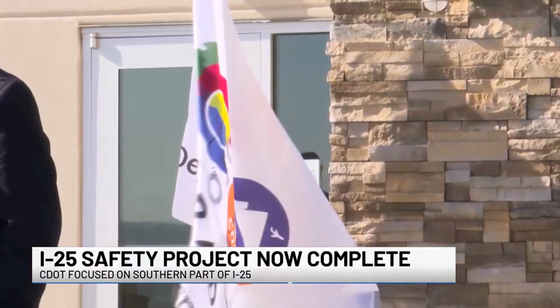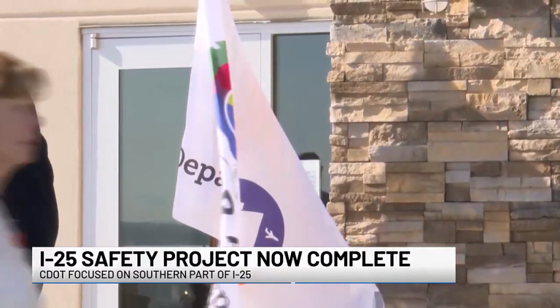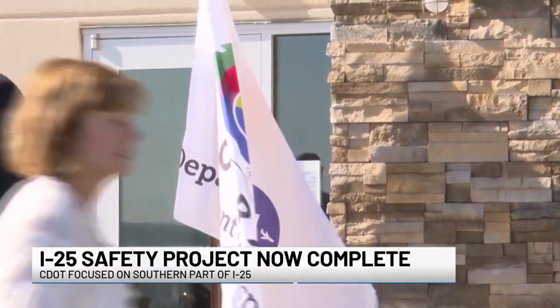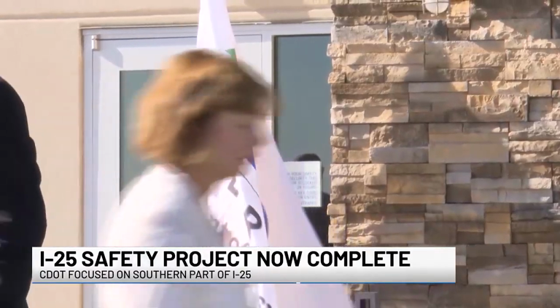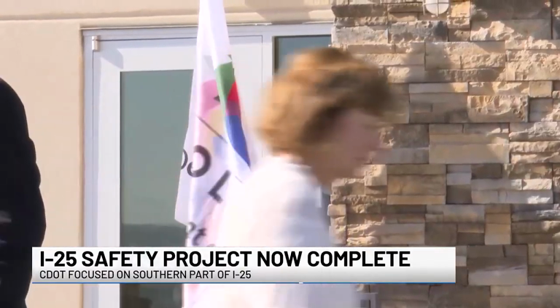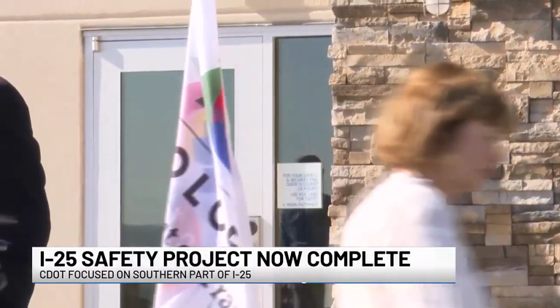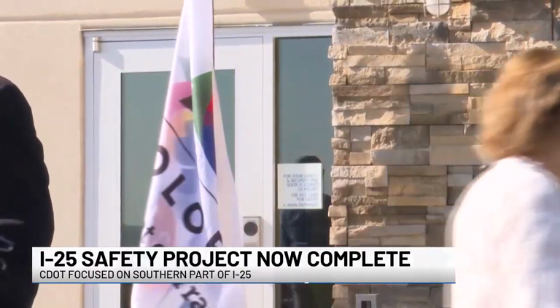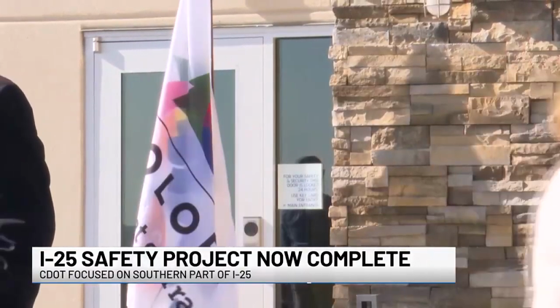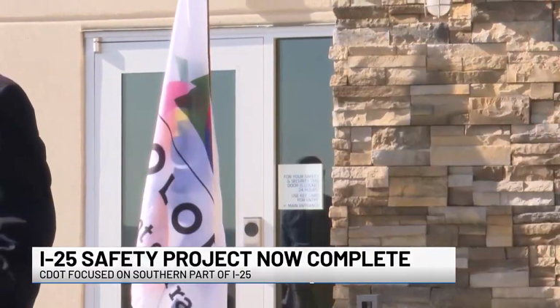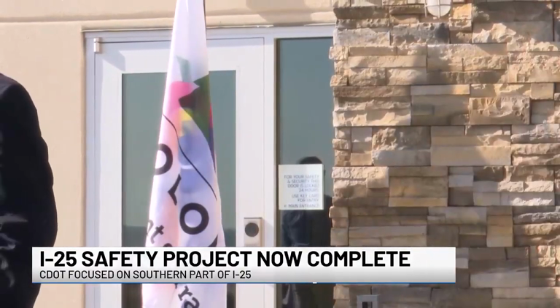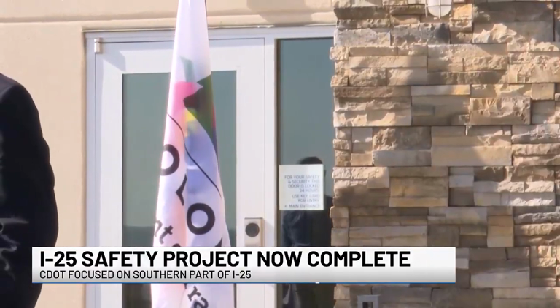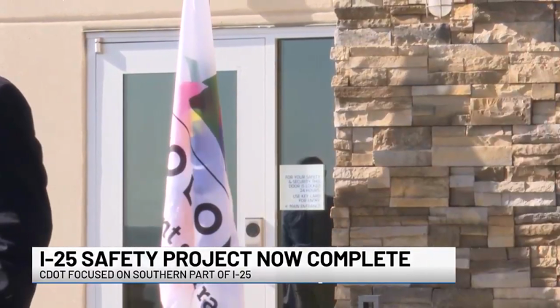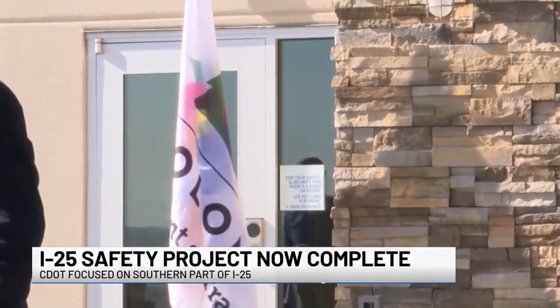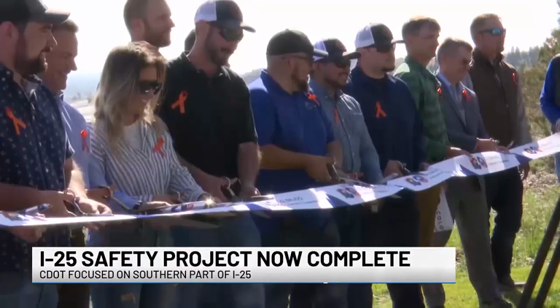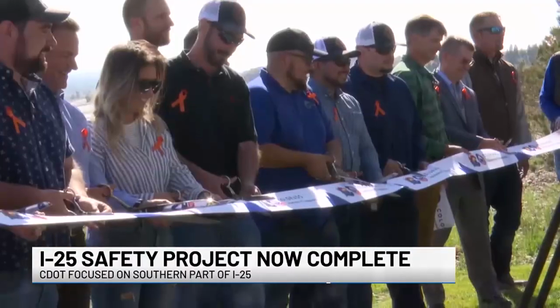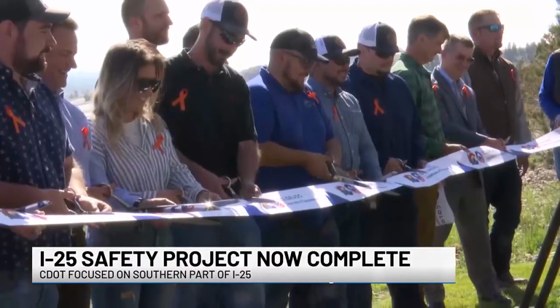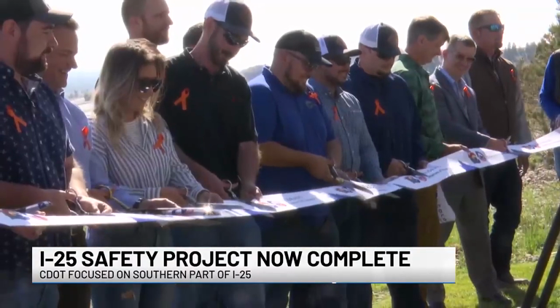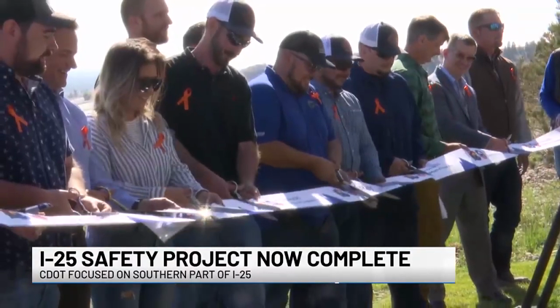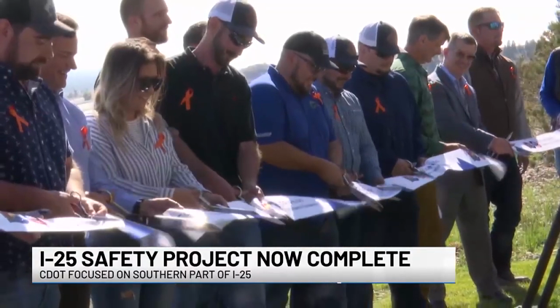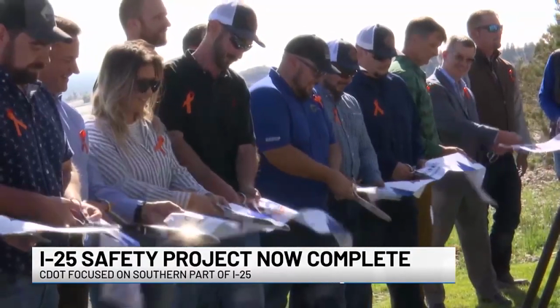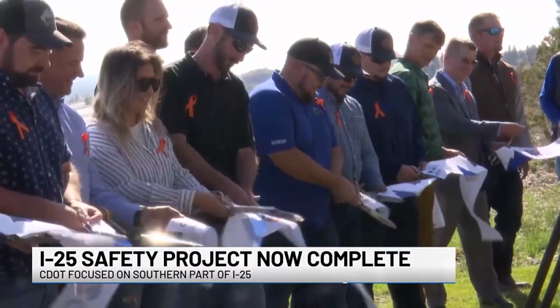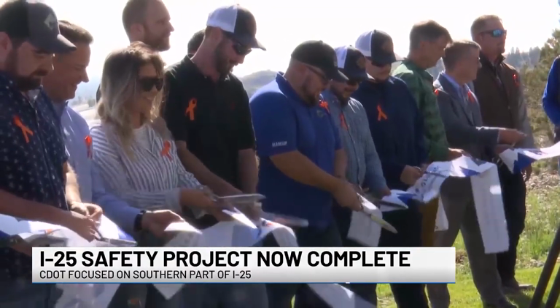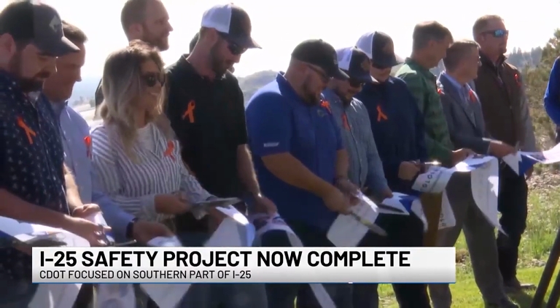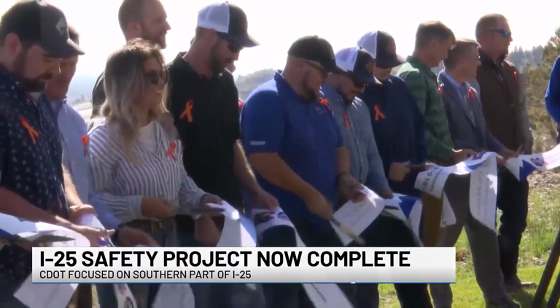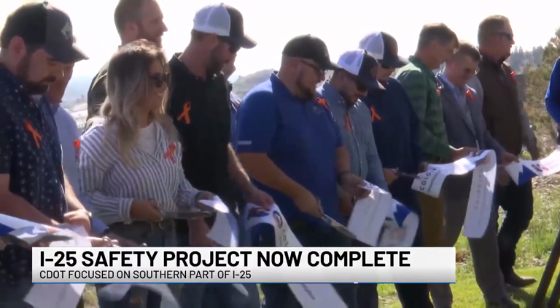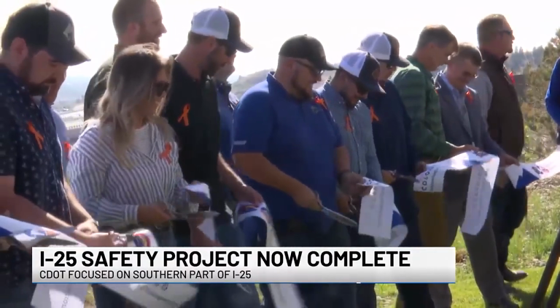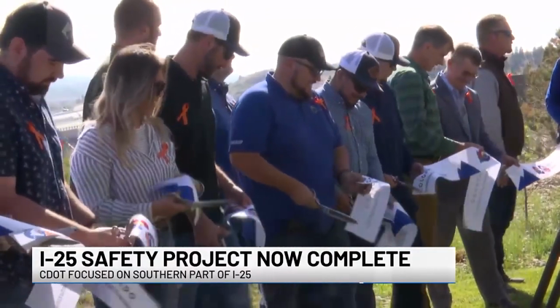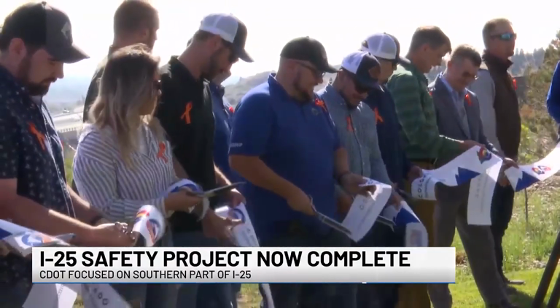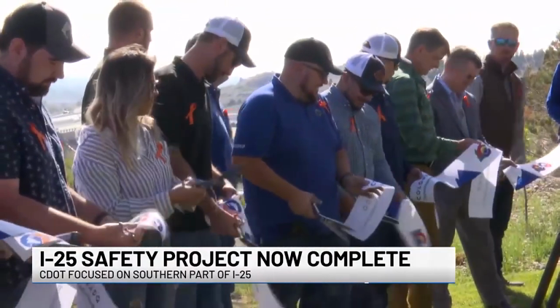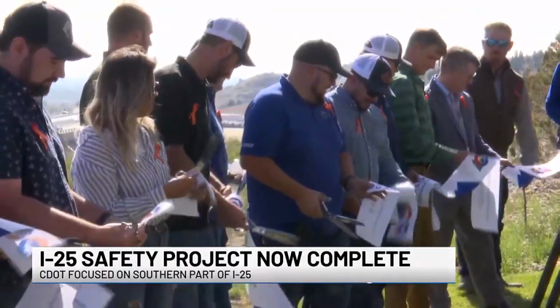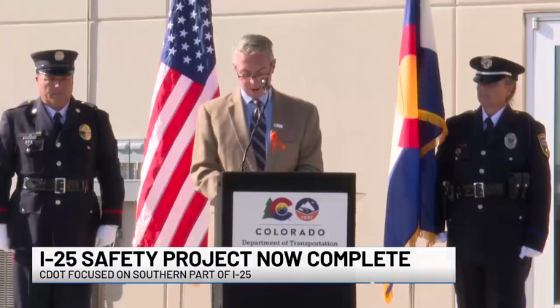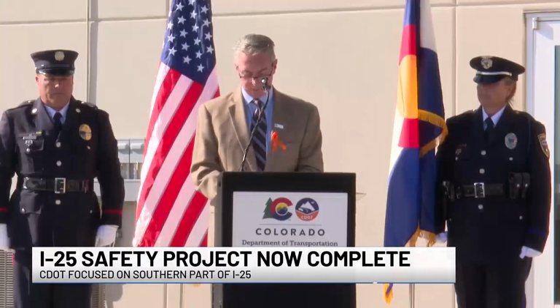CDOT says the I-25 improvement project is part of the department's 10-year plan to improve road safety for all Colorado drivers.